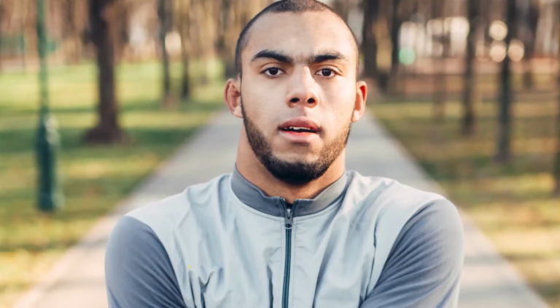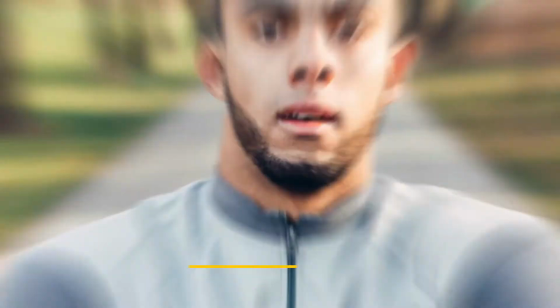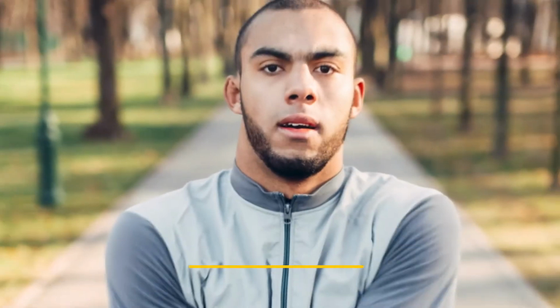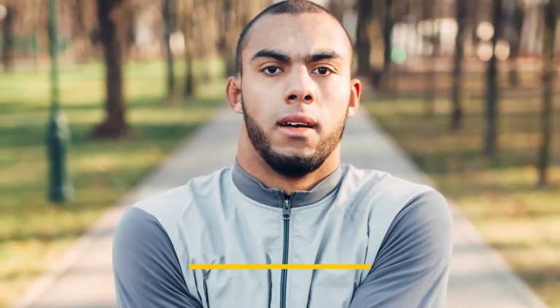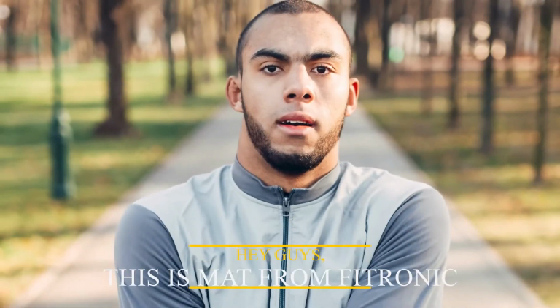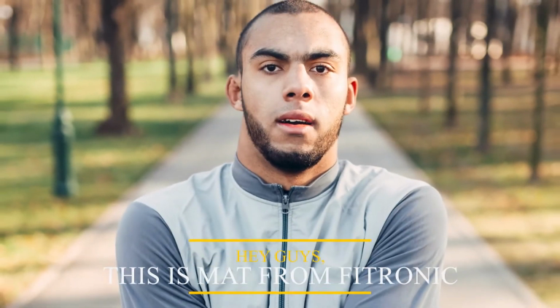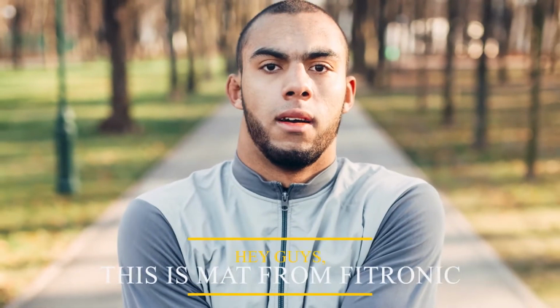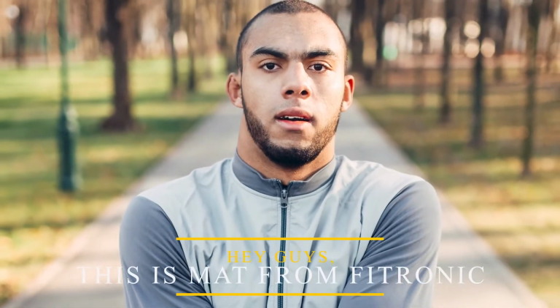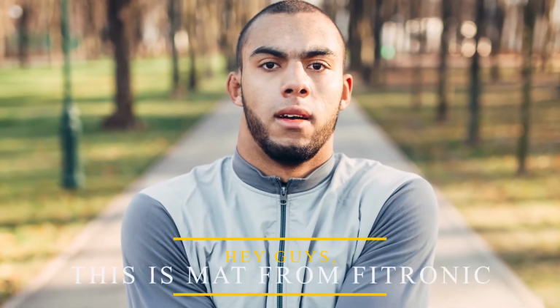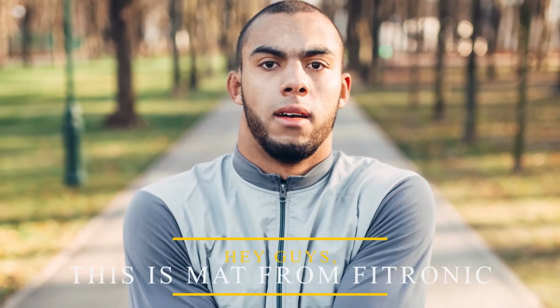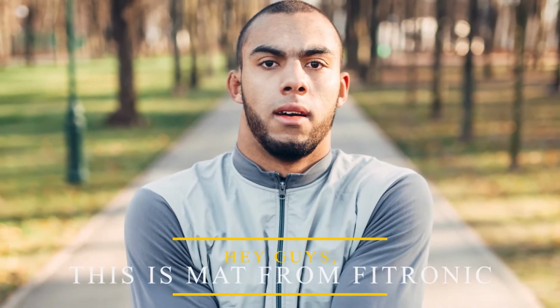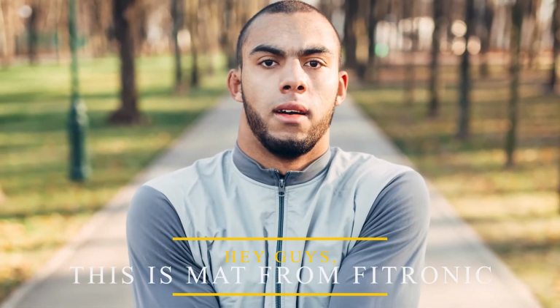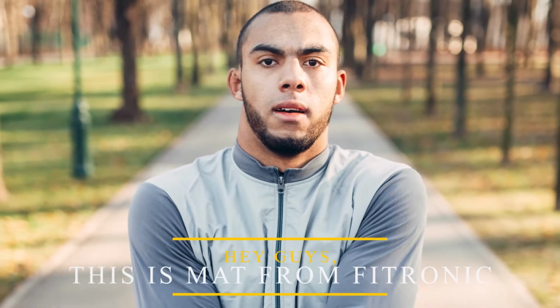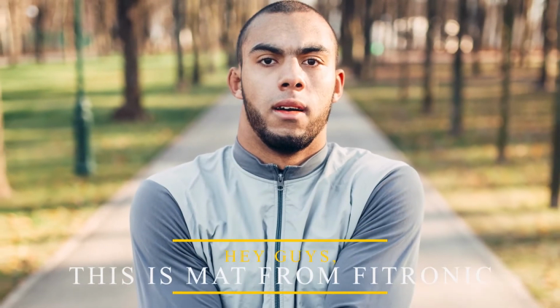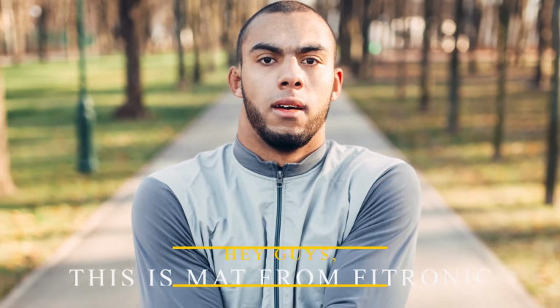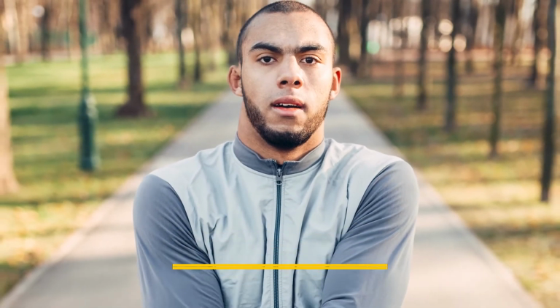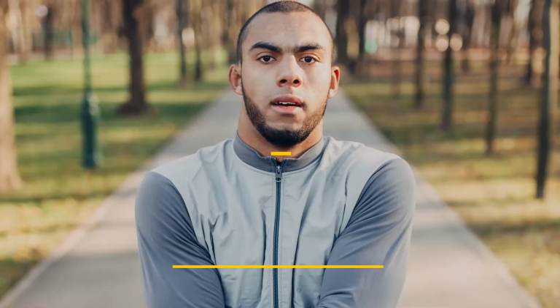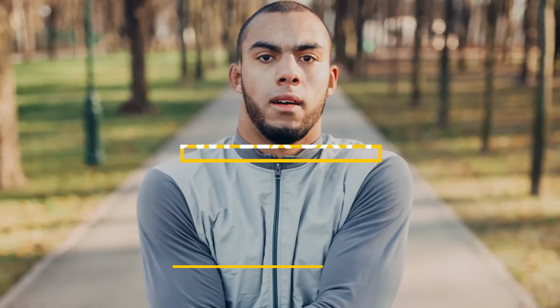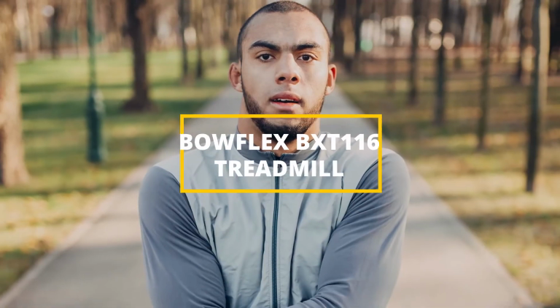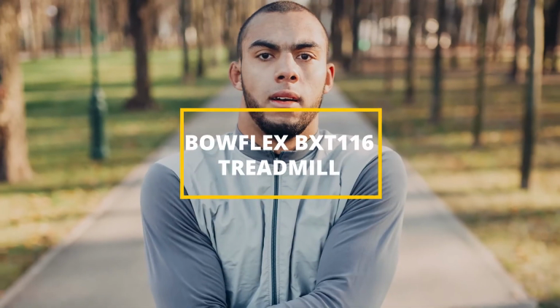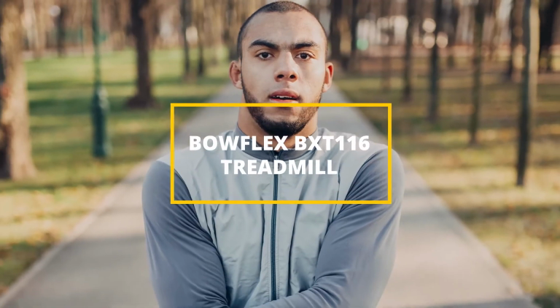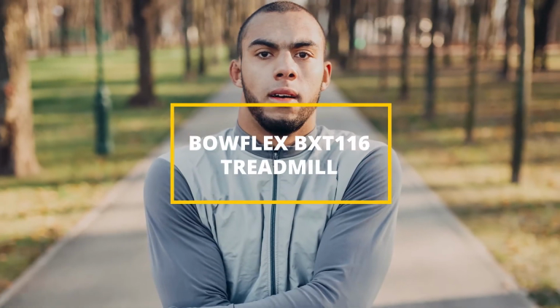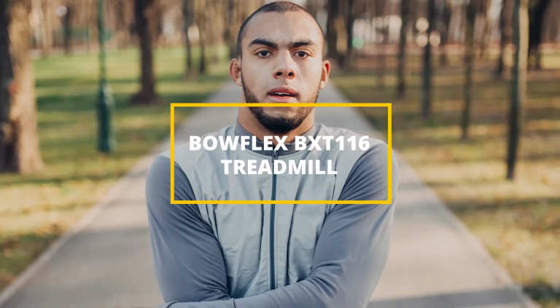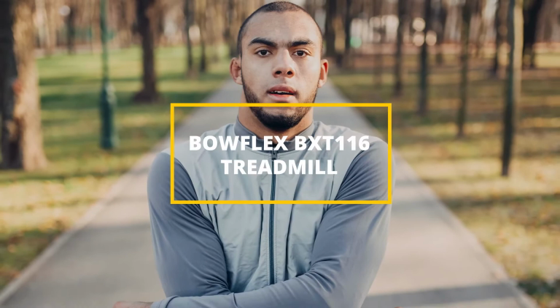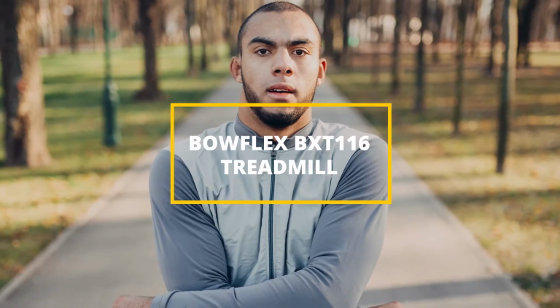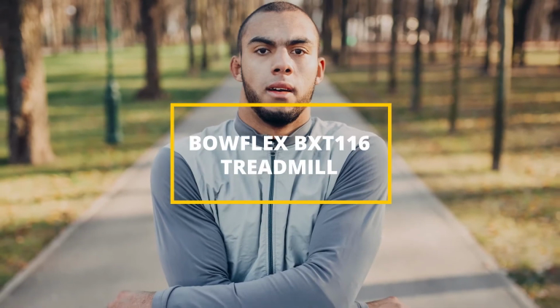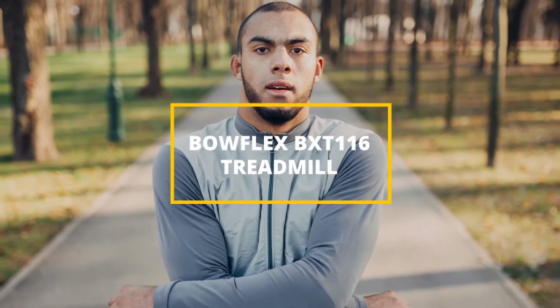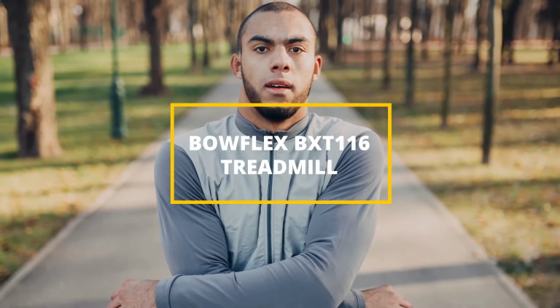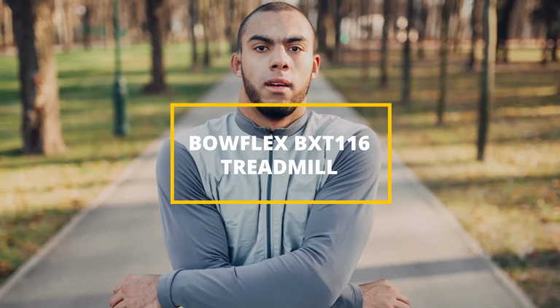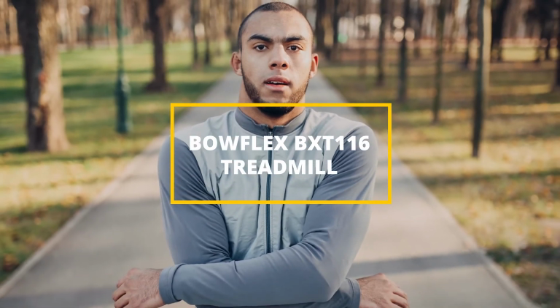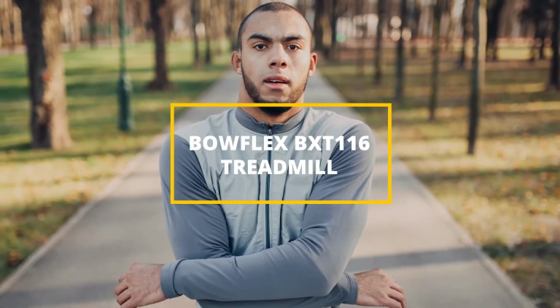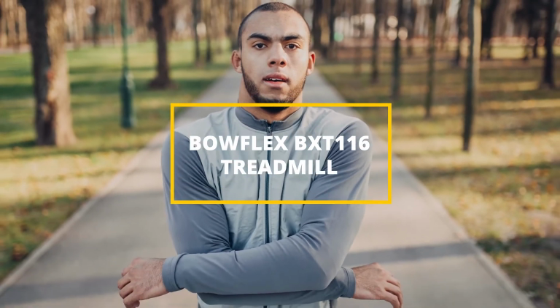Hey guys, this is Matt from FitTronic, and welcome to our review of the Bowflex BXT-116 Treadmill.